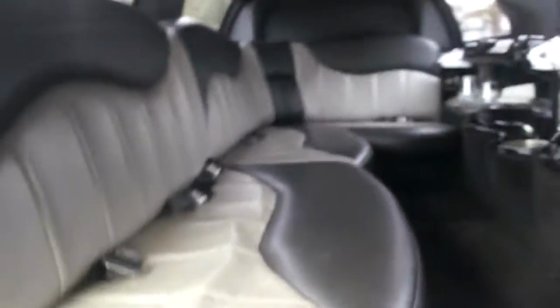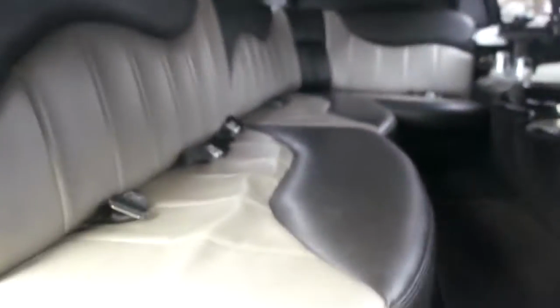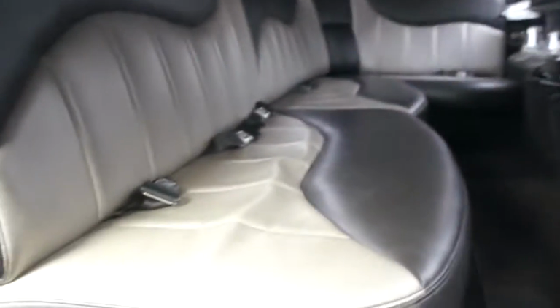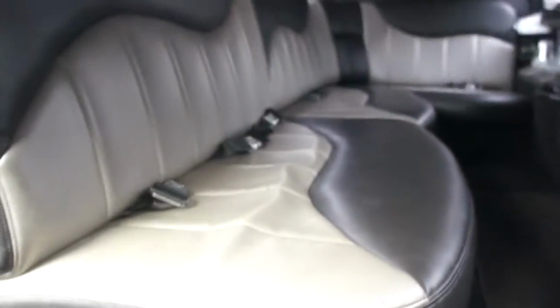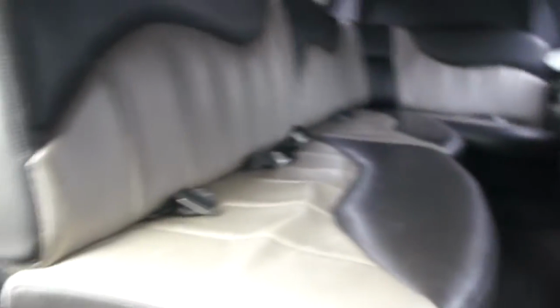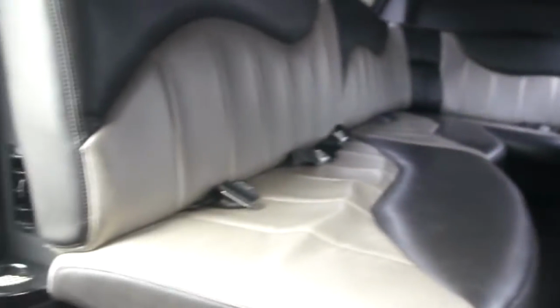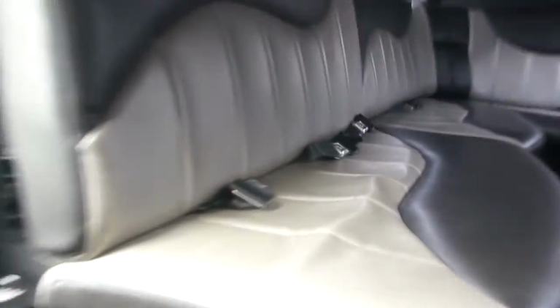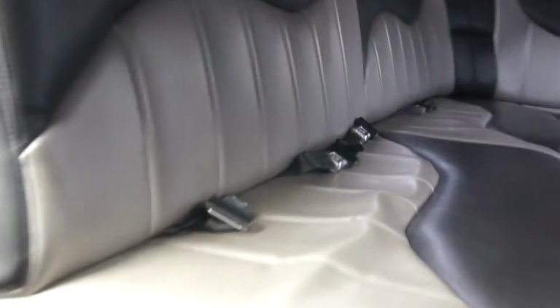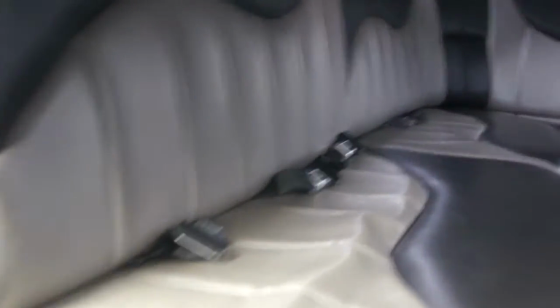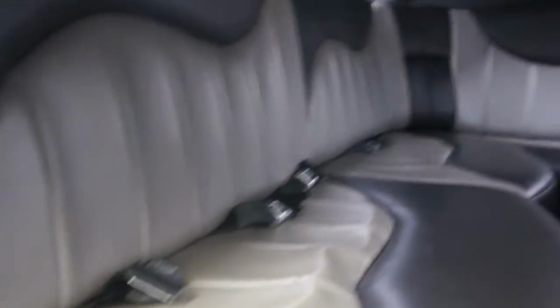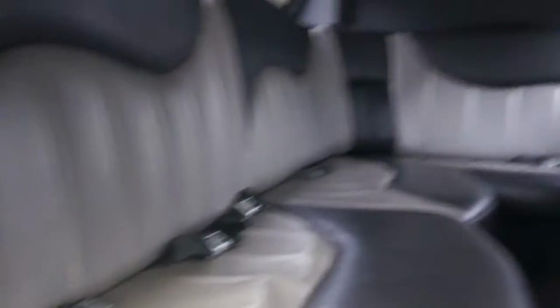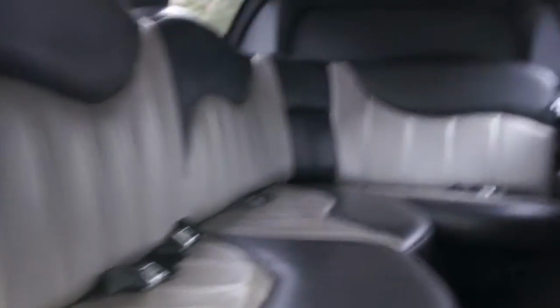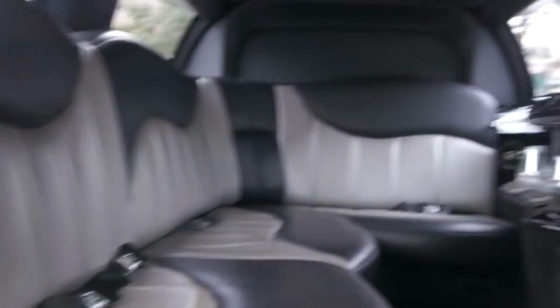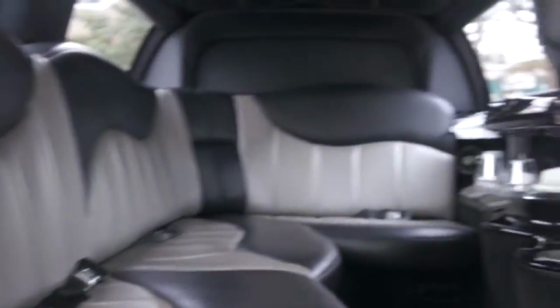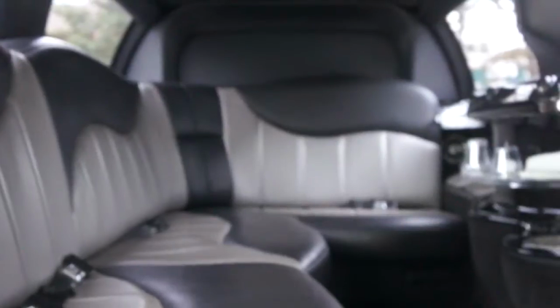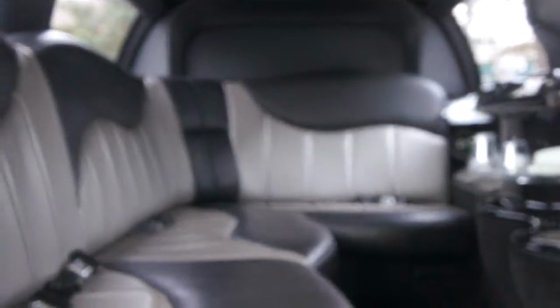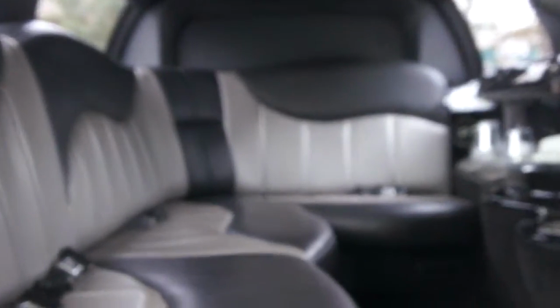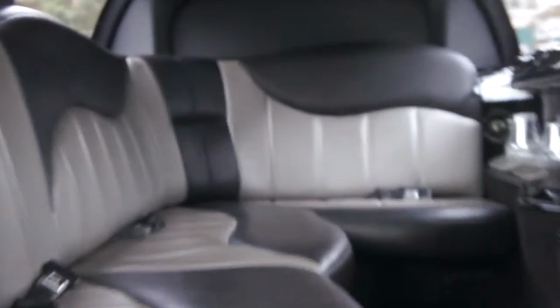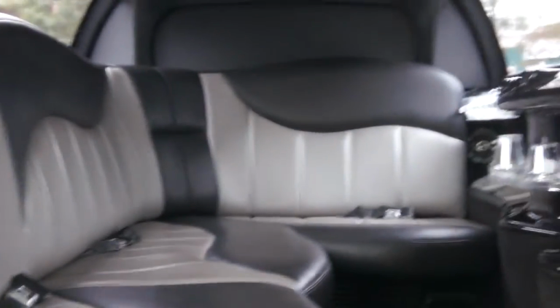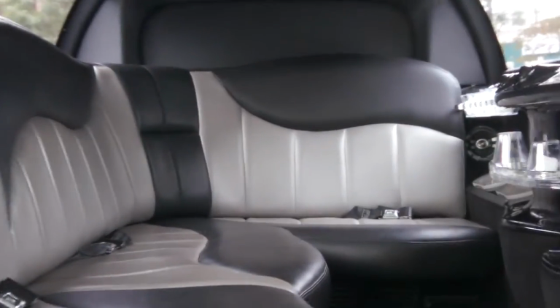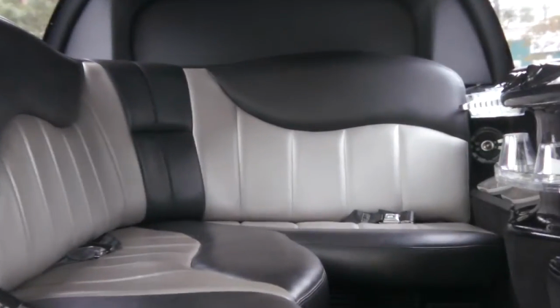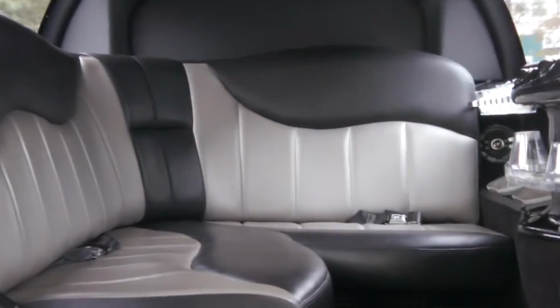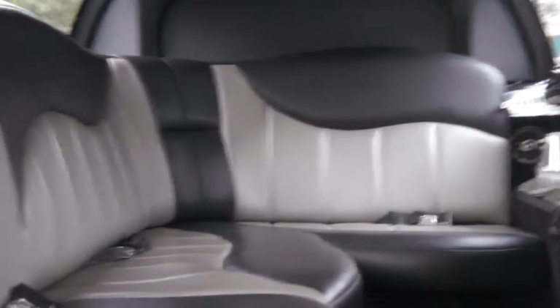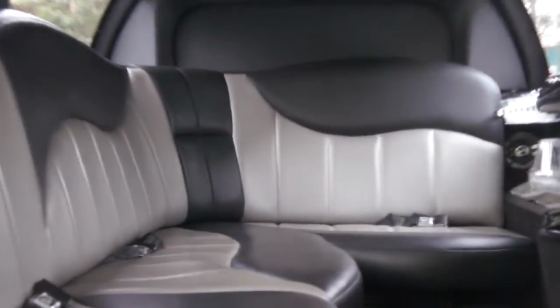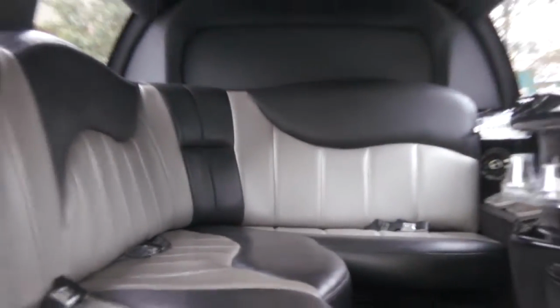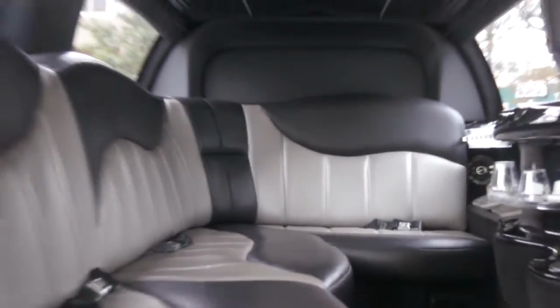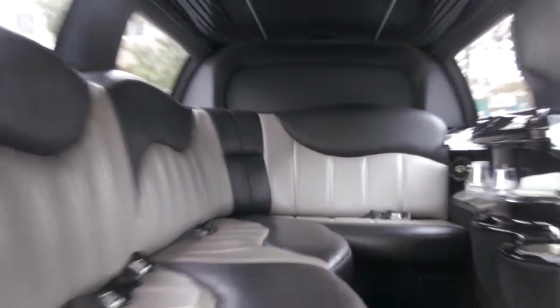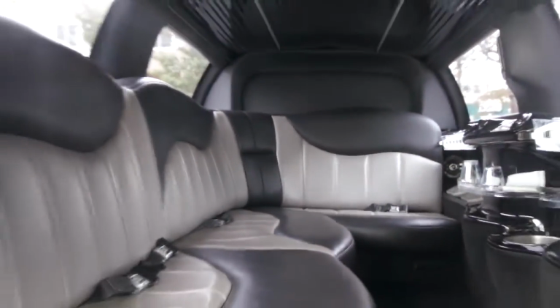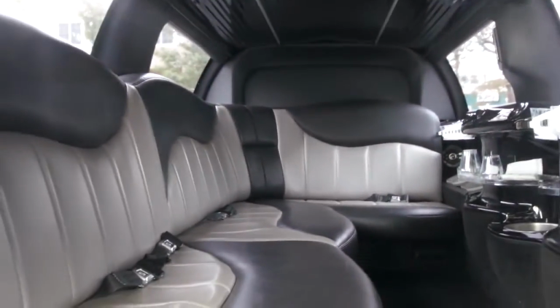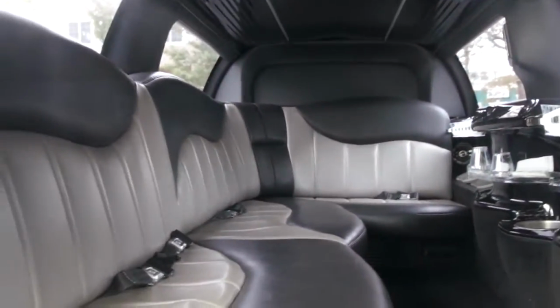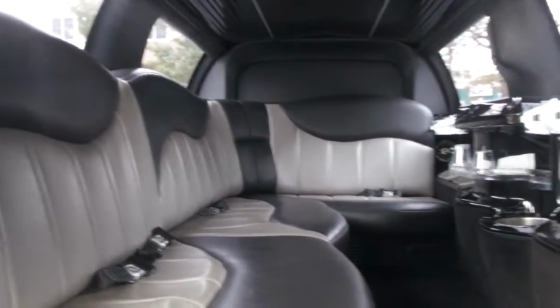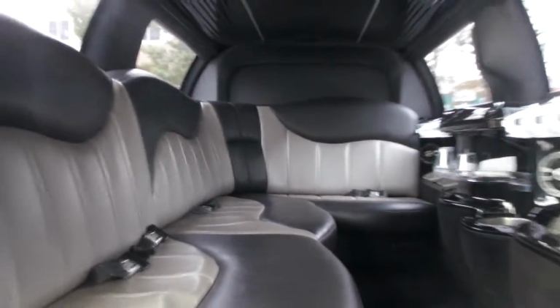As you can see we have all the seatbelts and stuff. Nice clean limousine, ready to go.